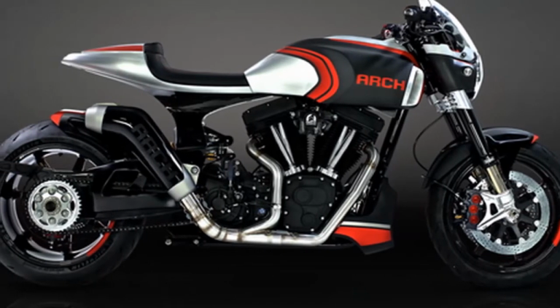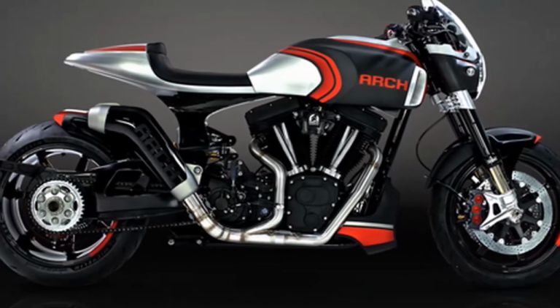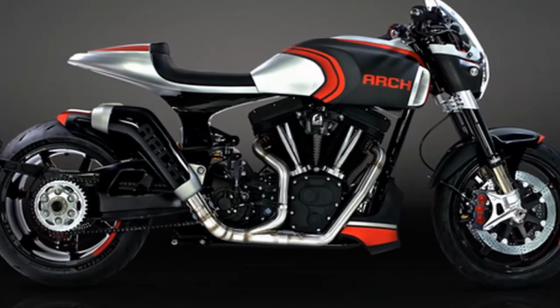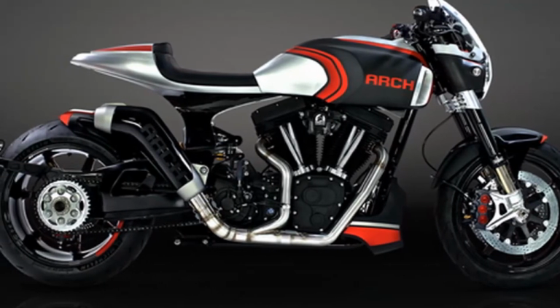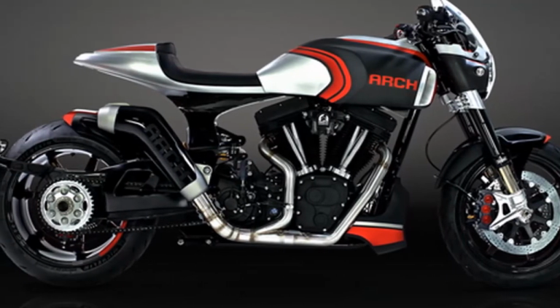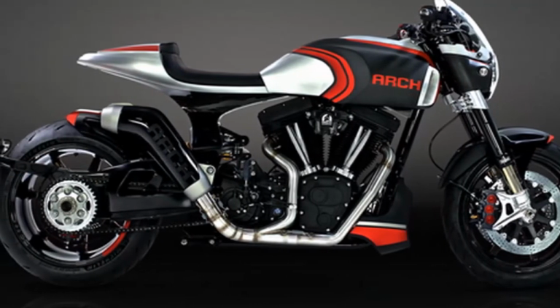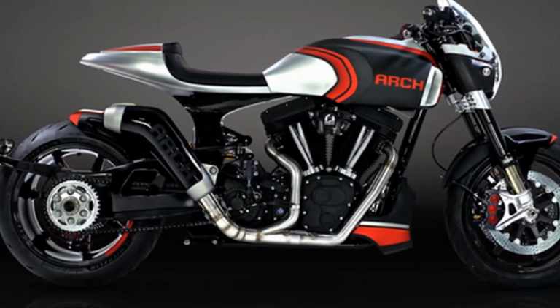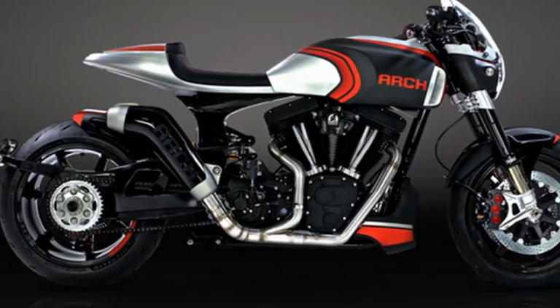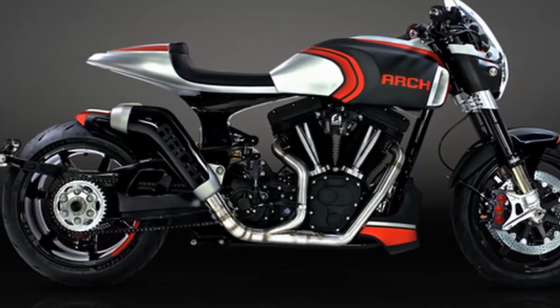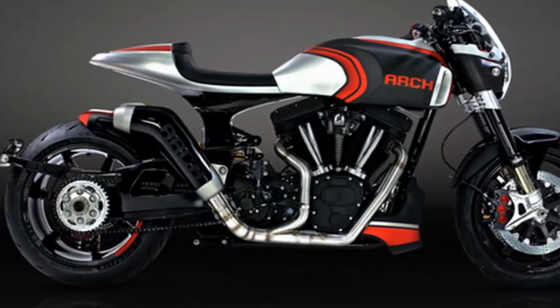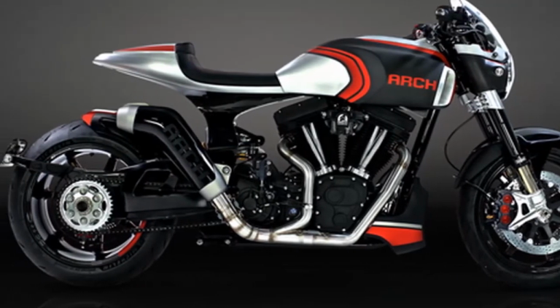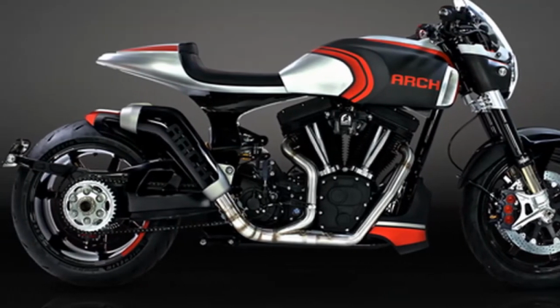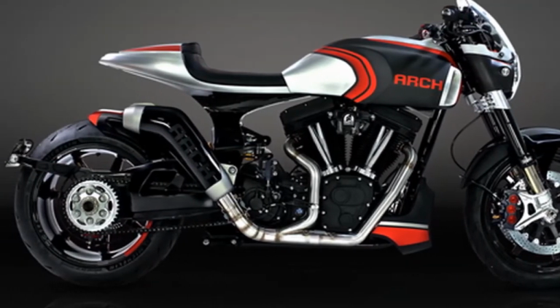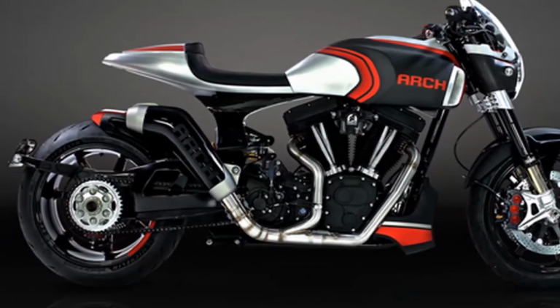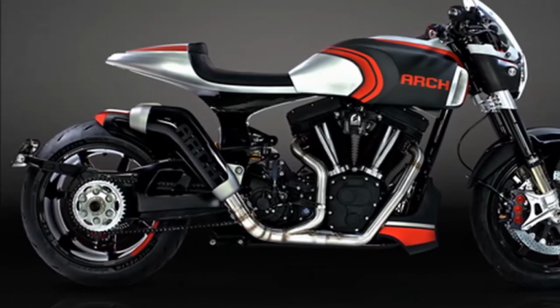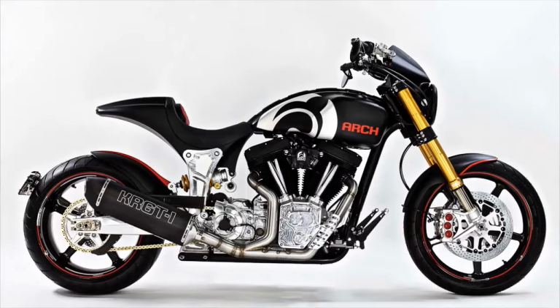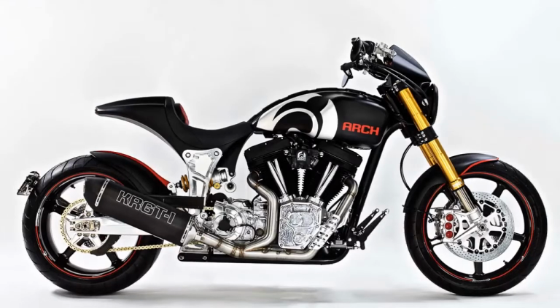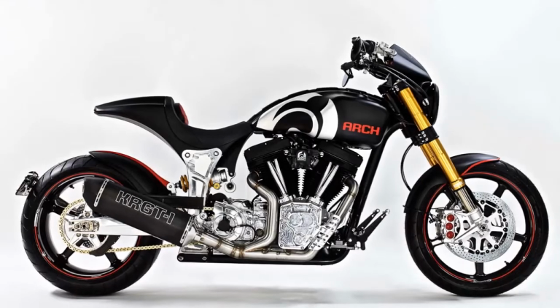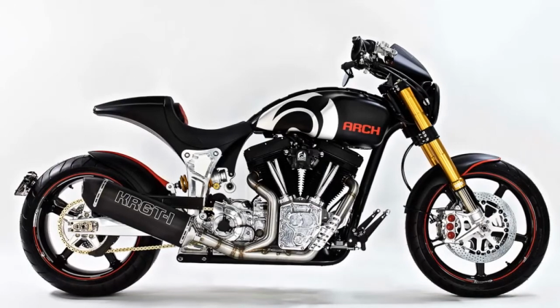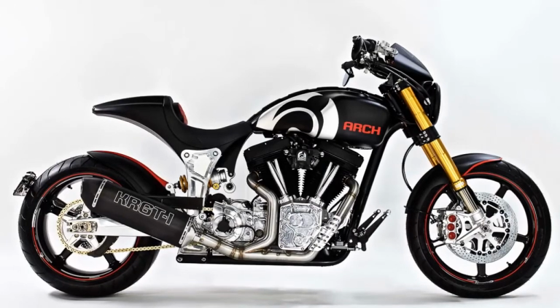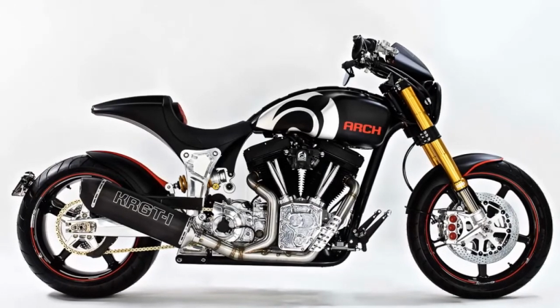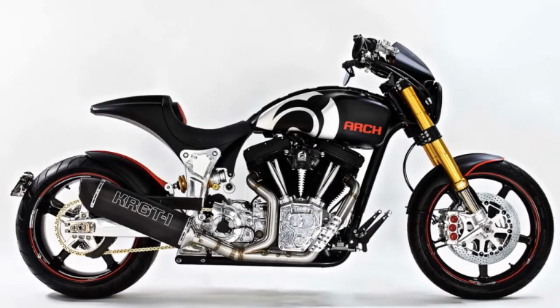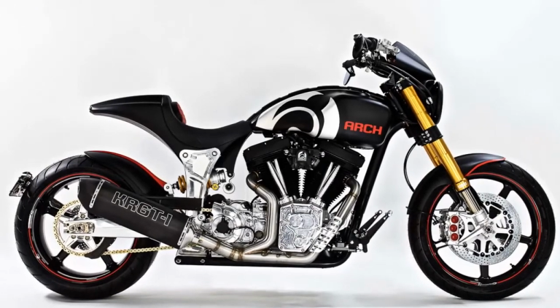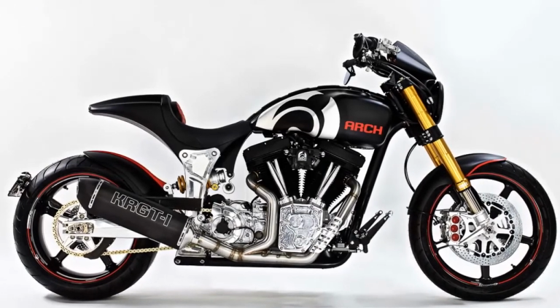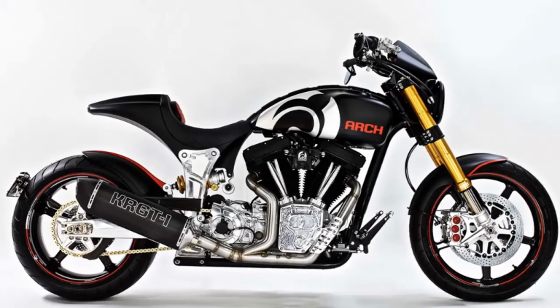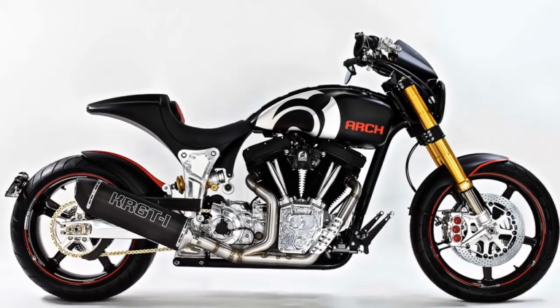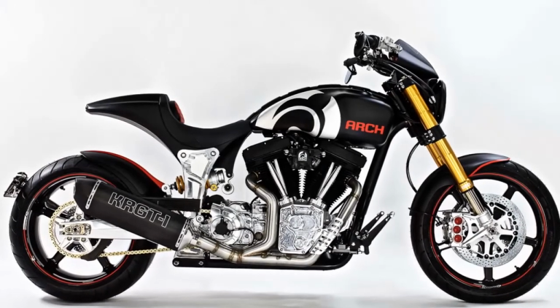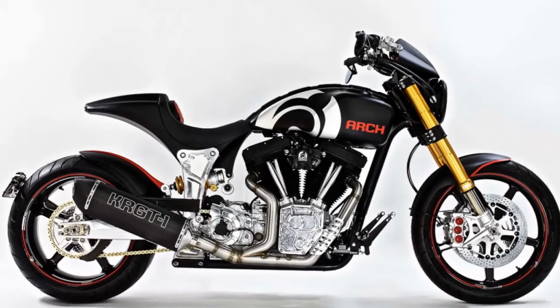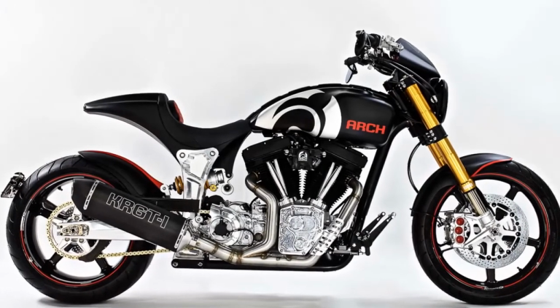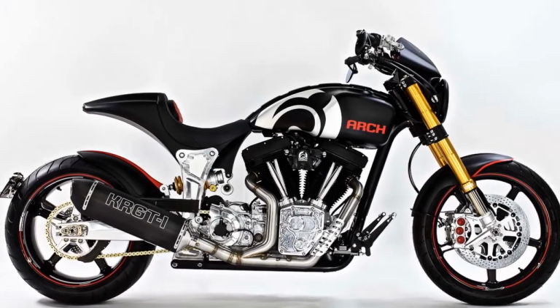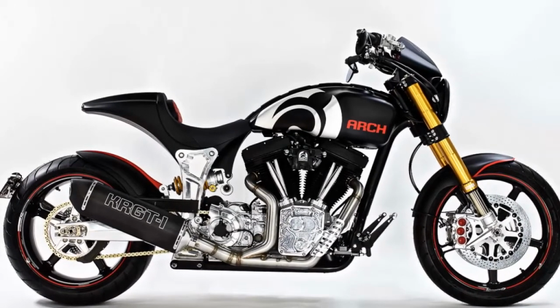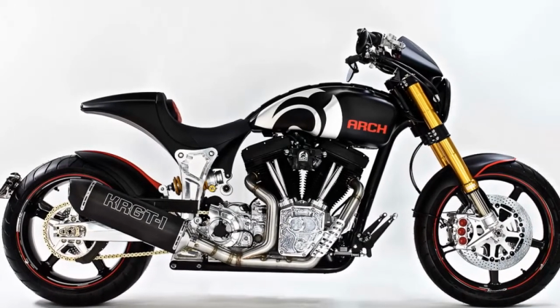3. Premium suspension — Öhlins FRG-T fork and shock — is featured on the KRG-T1S.